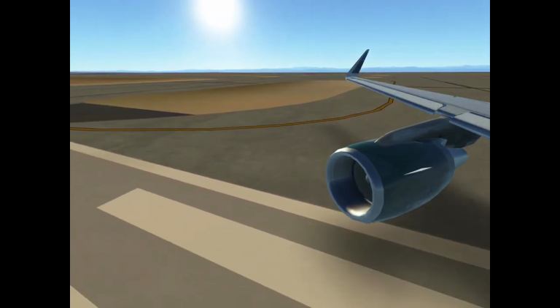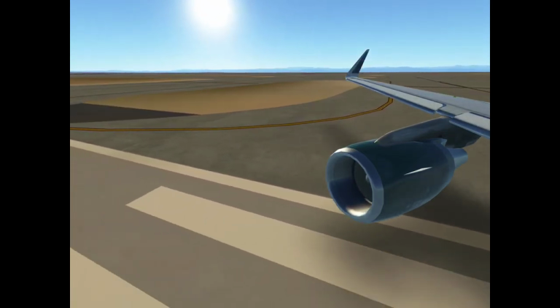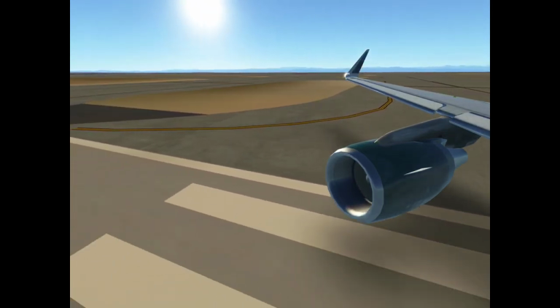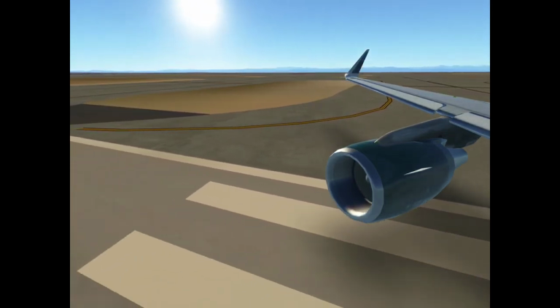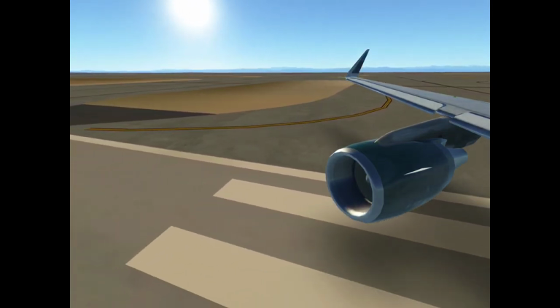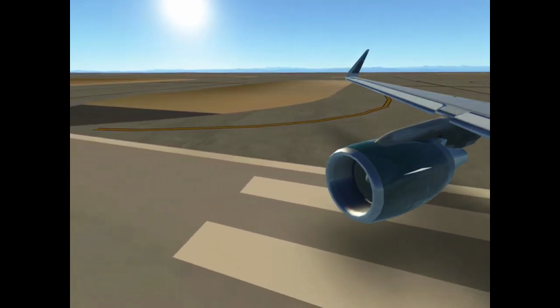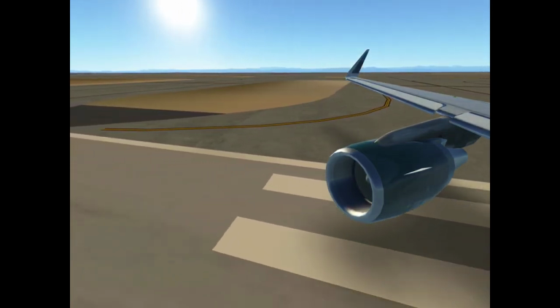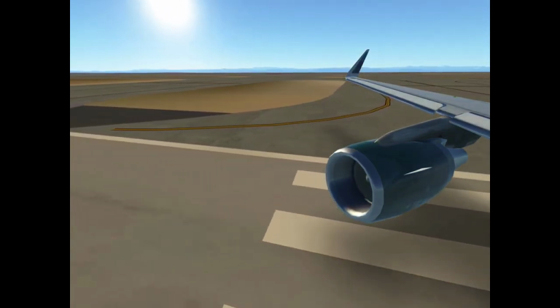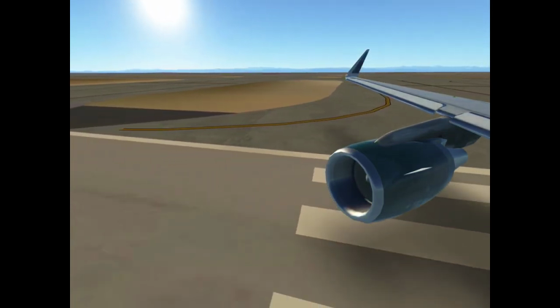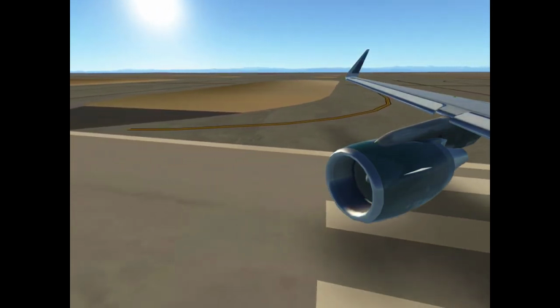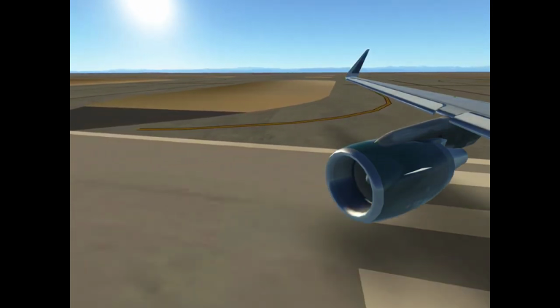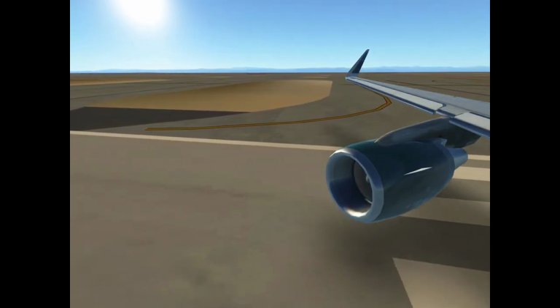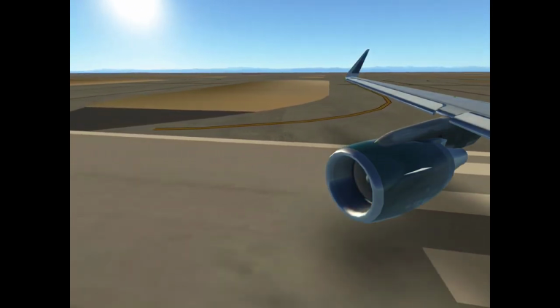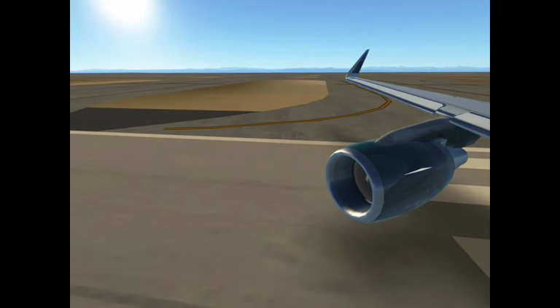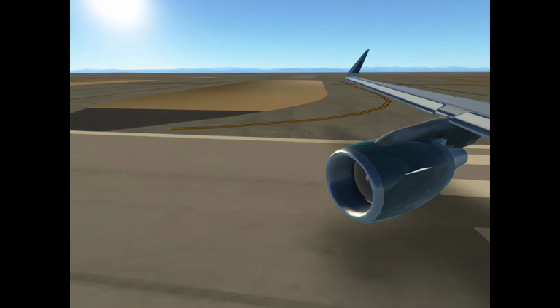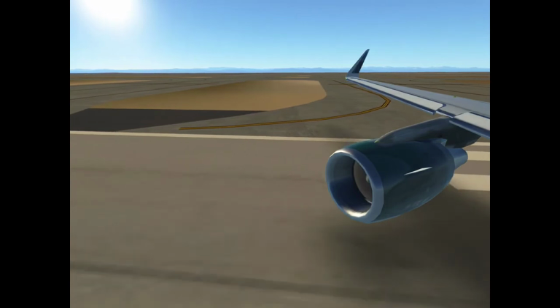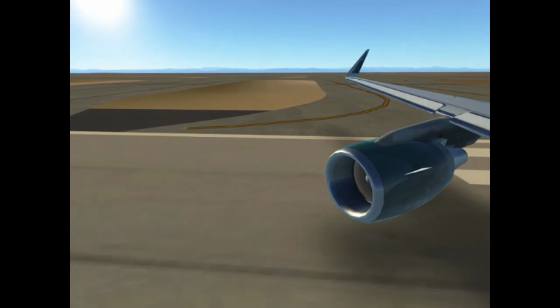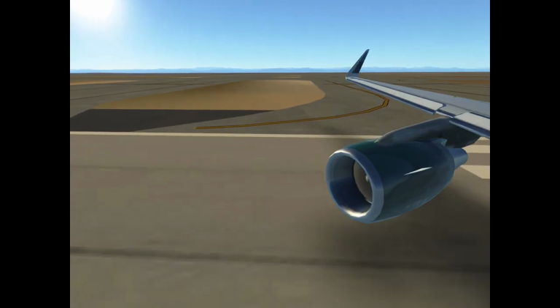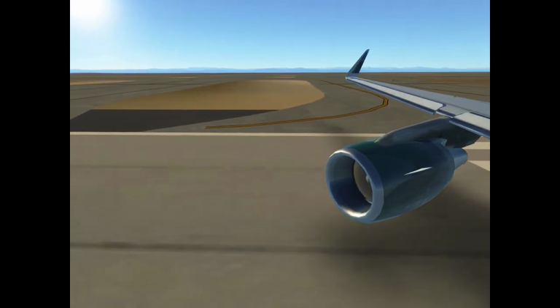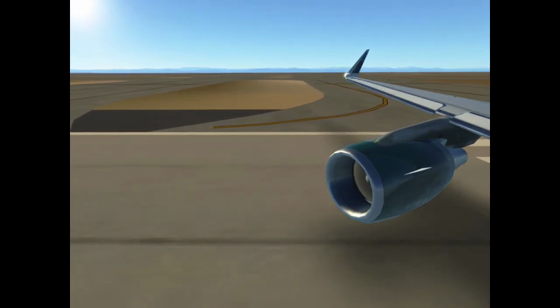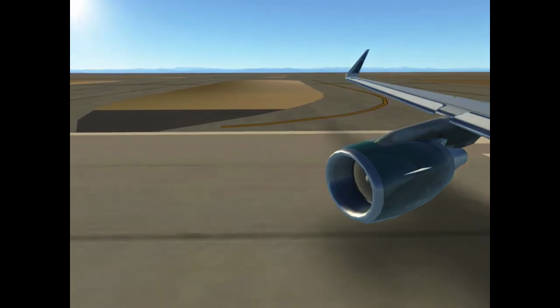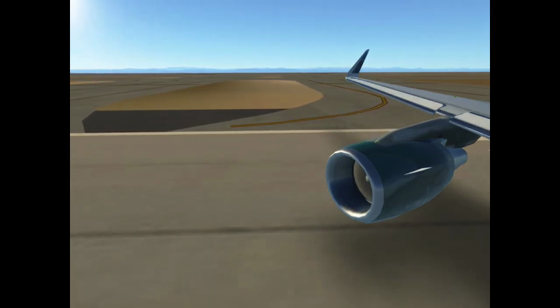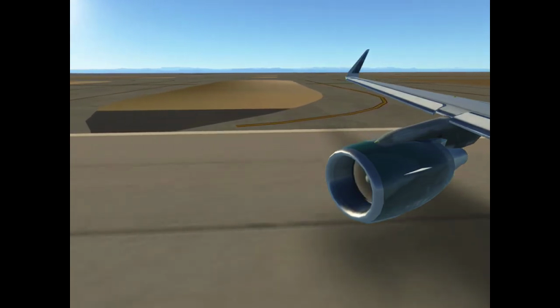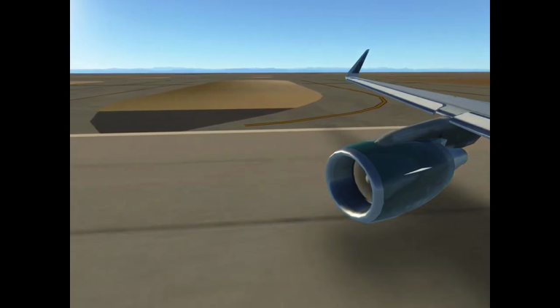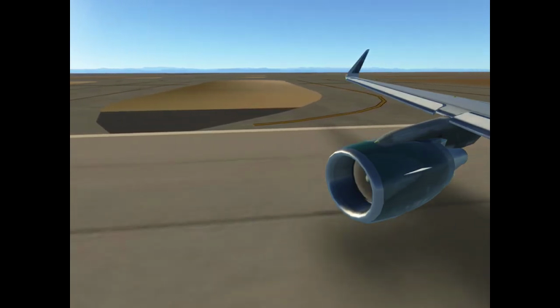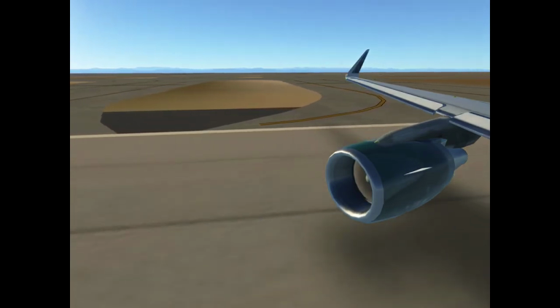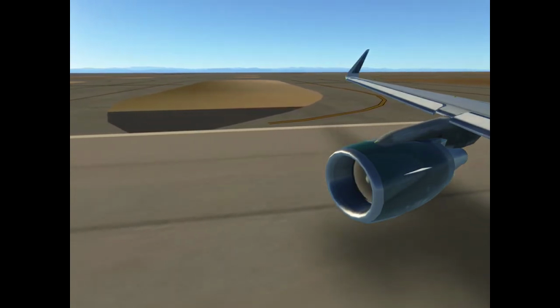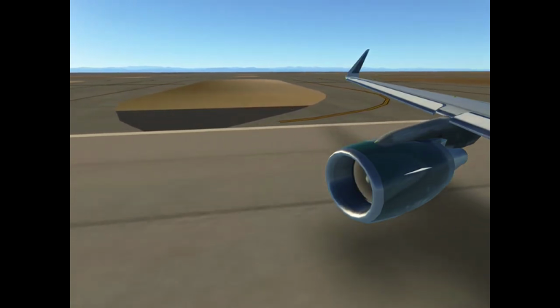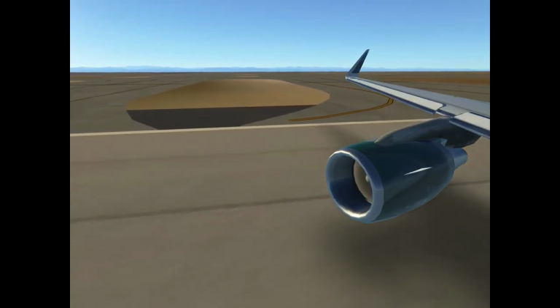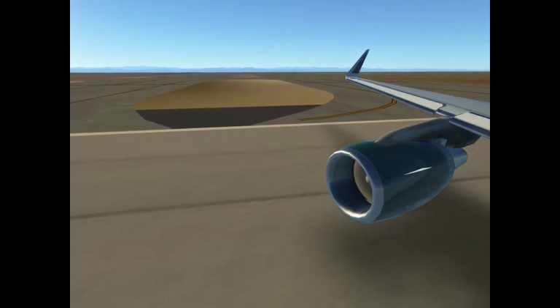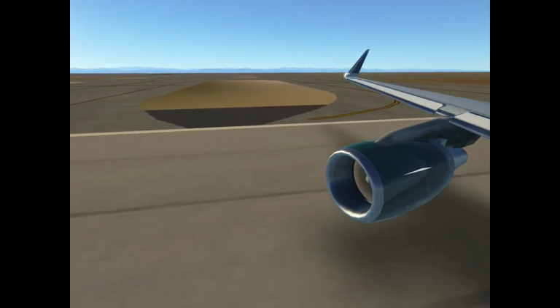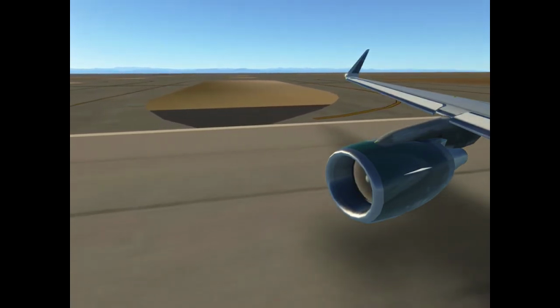4C4641, we're looking at 7000, climb via. L4486, departure, 127.05.